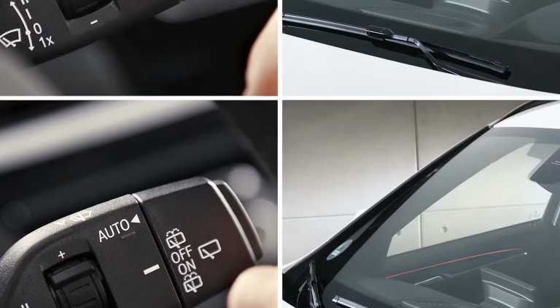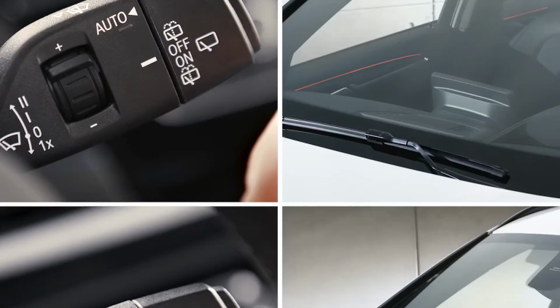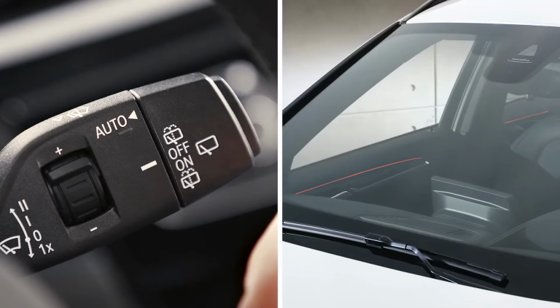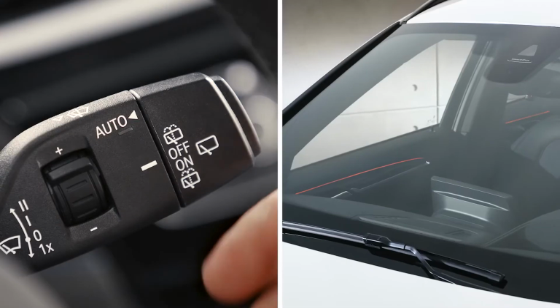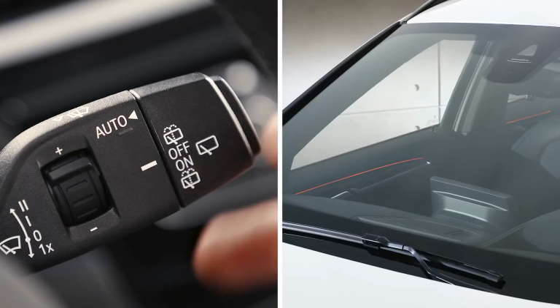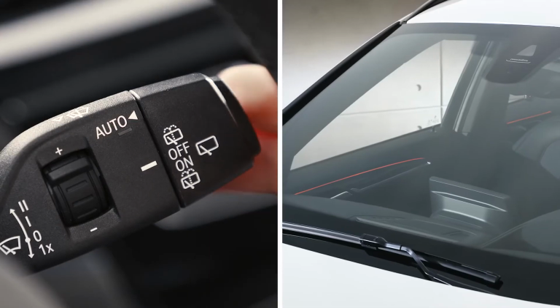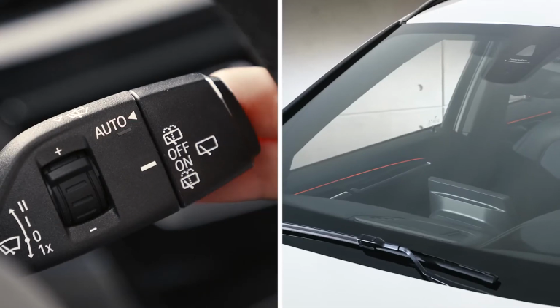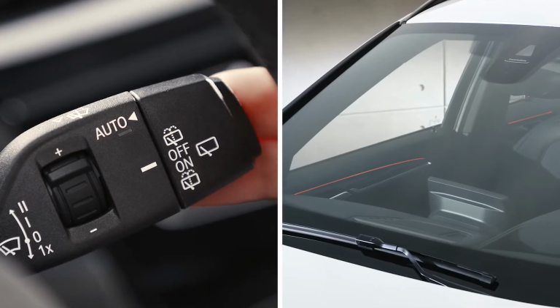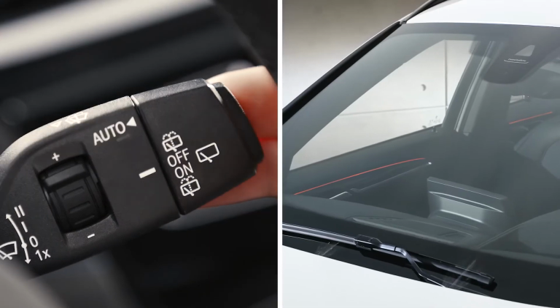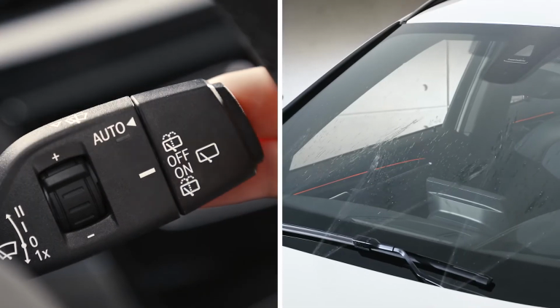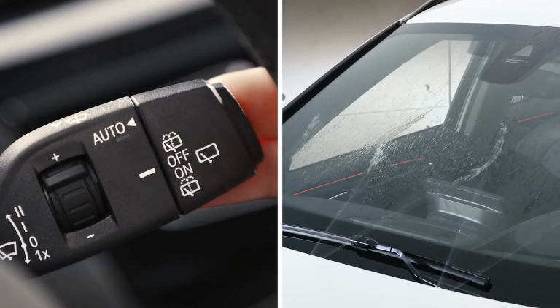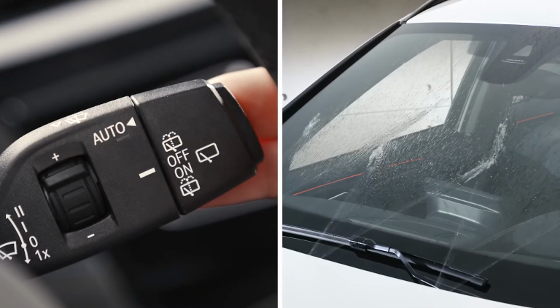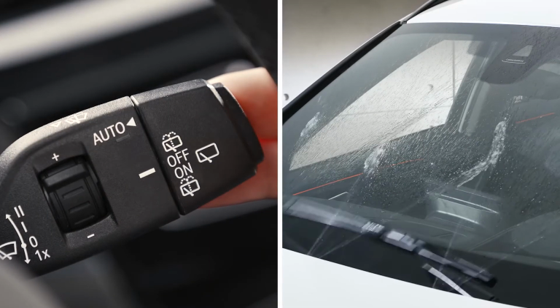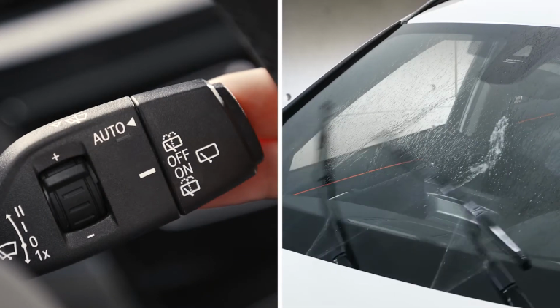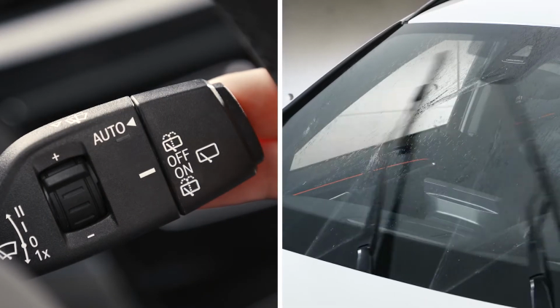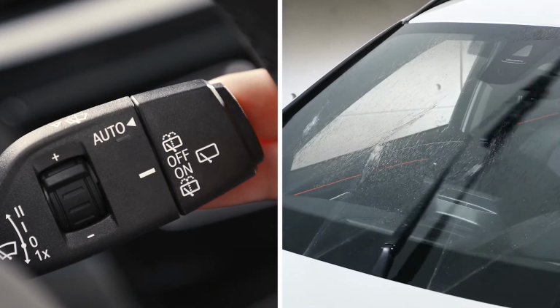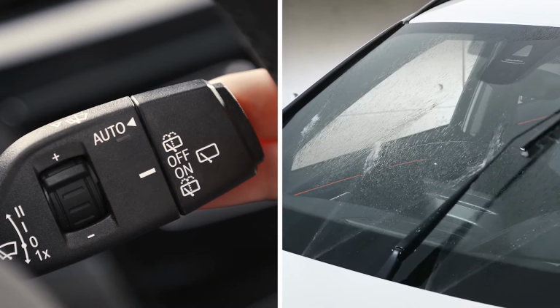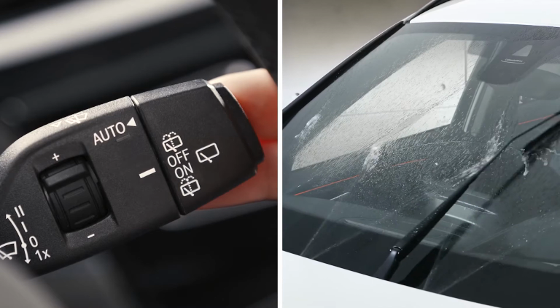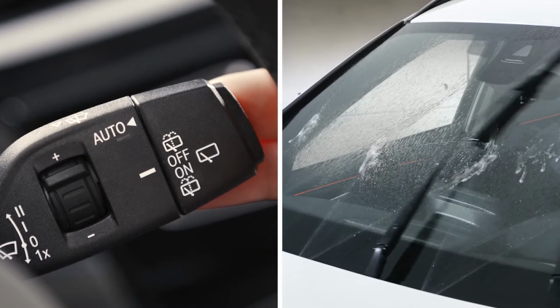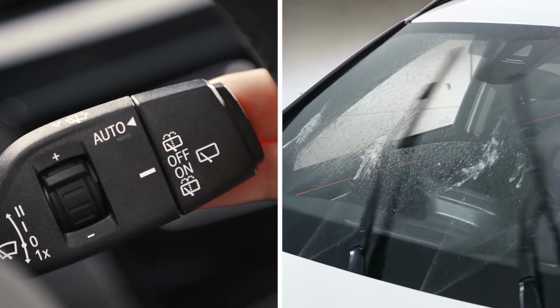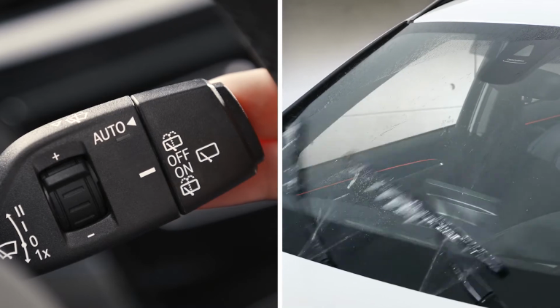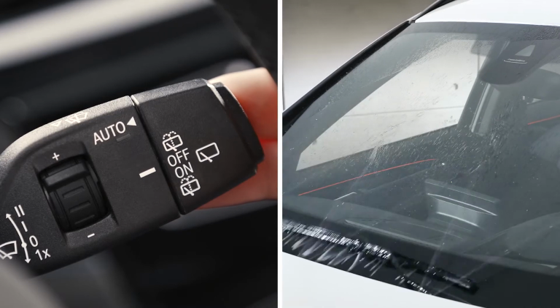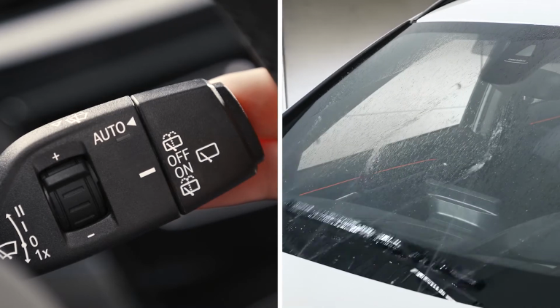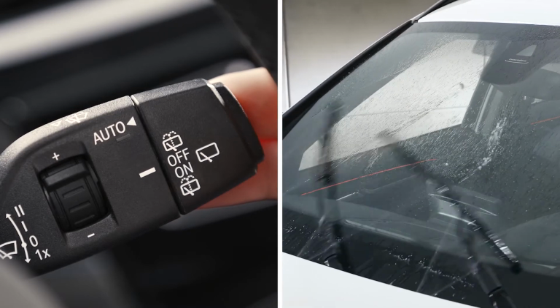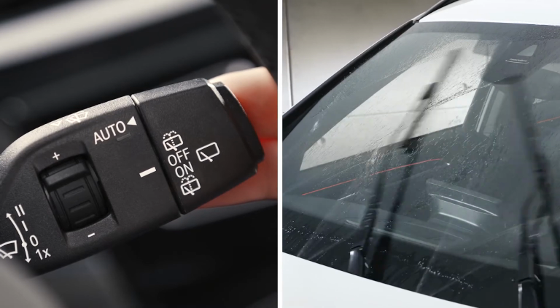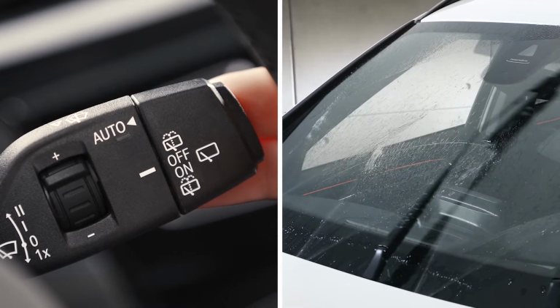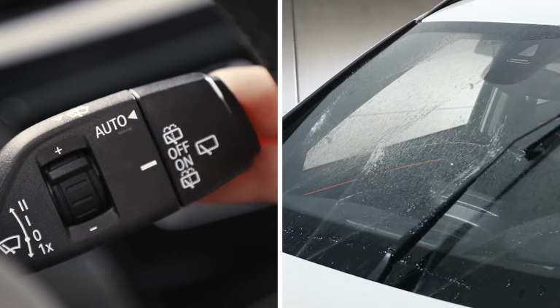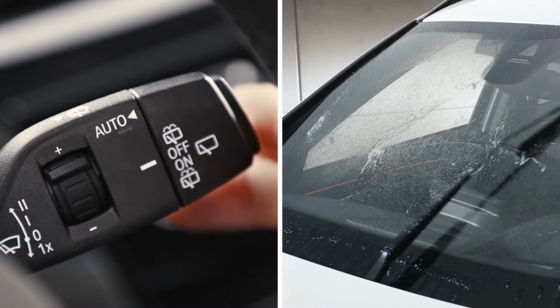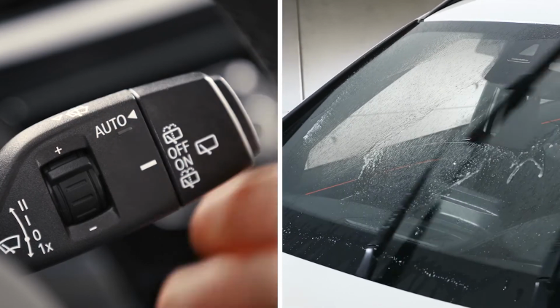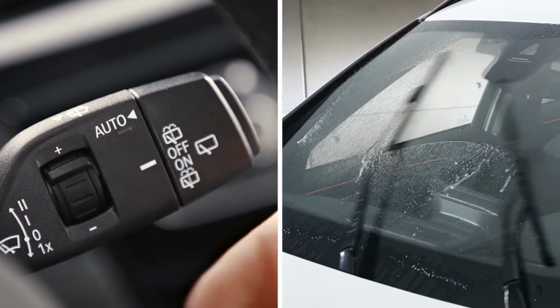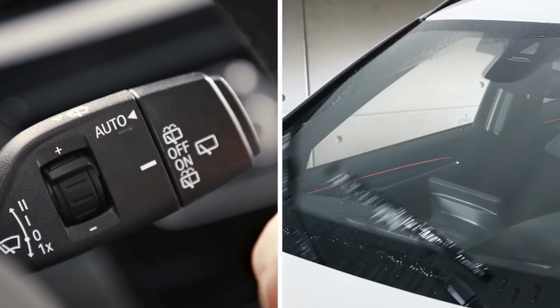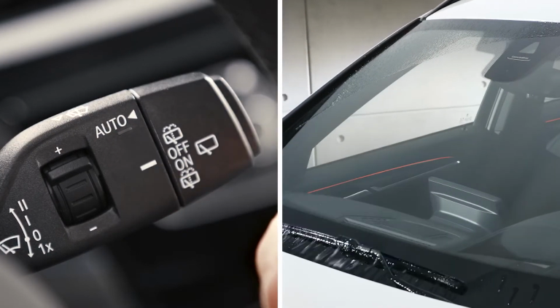You can clean your windscreen by pulling the lever. The wipers will be operated briefly.